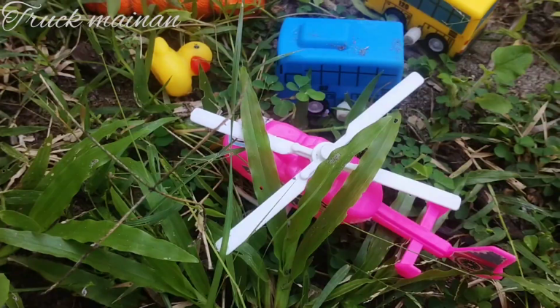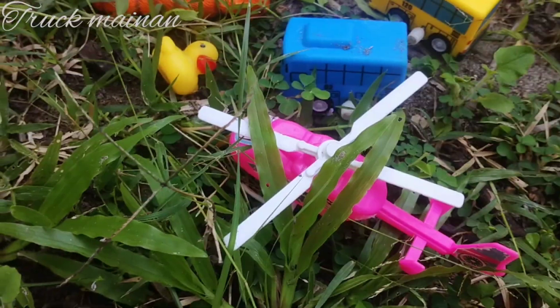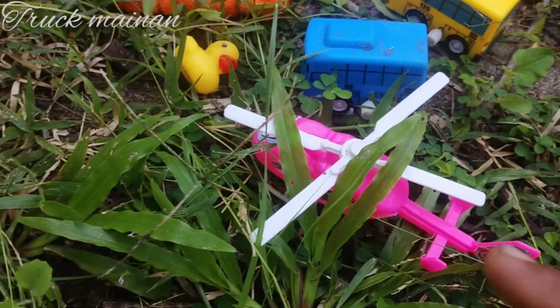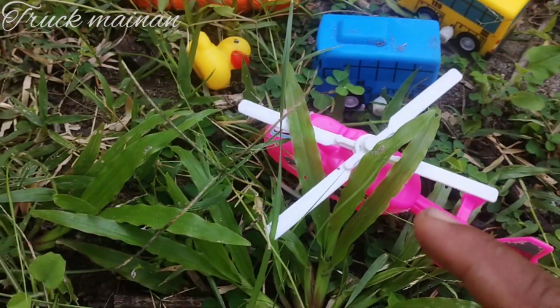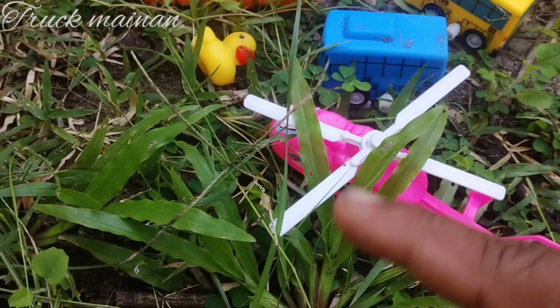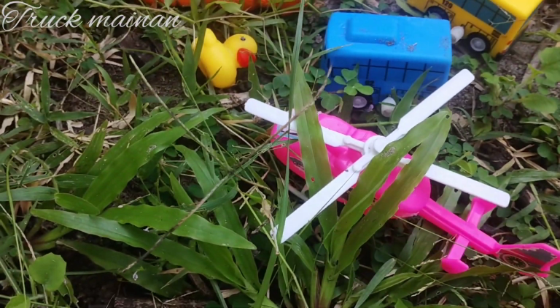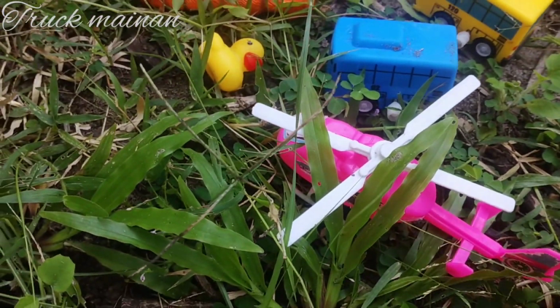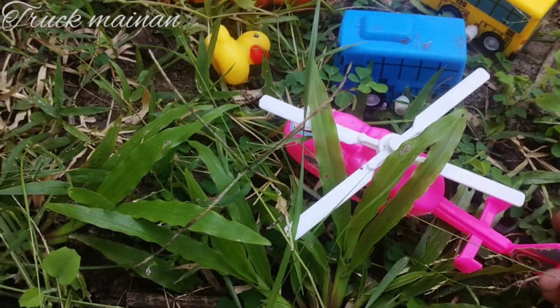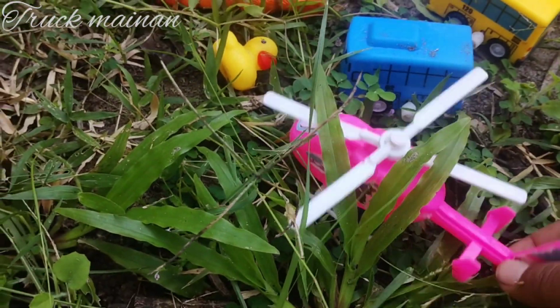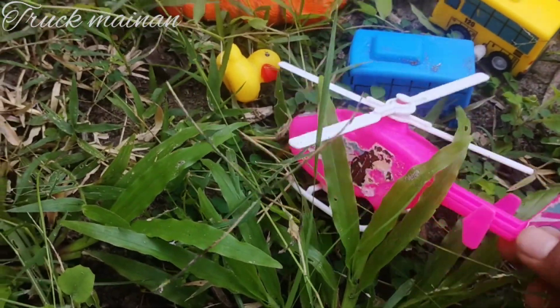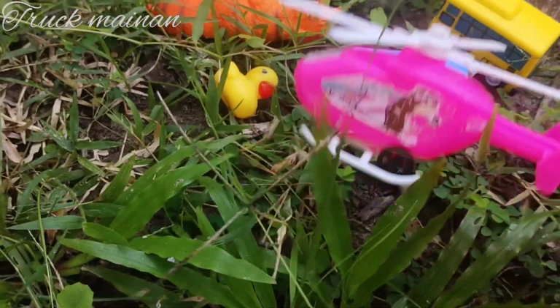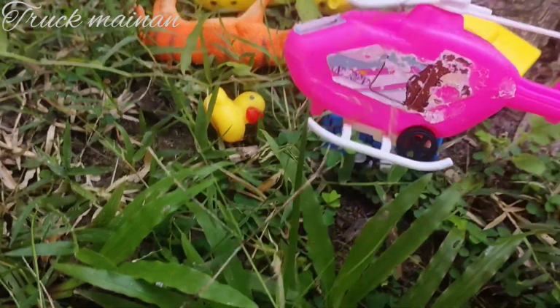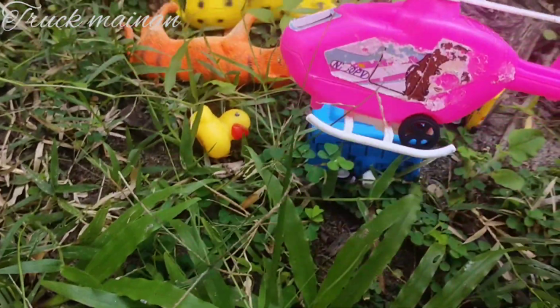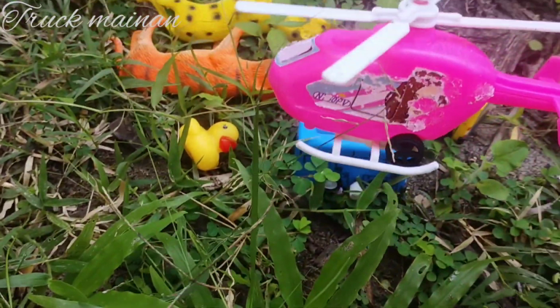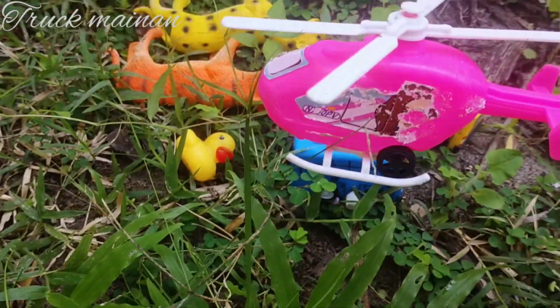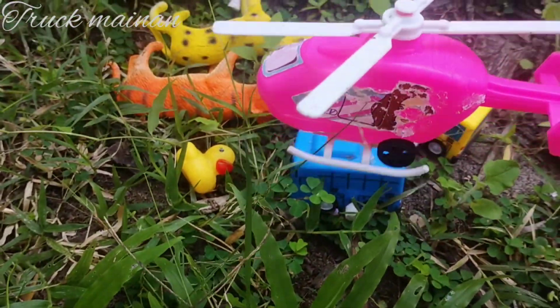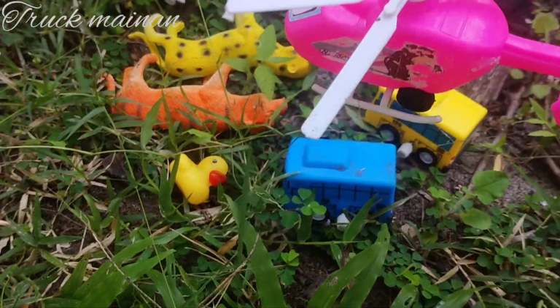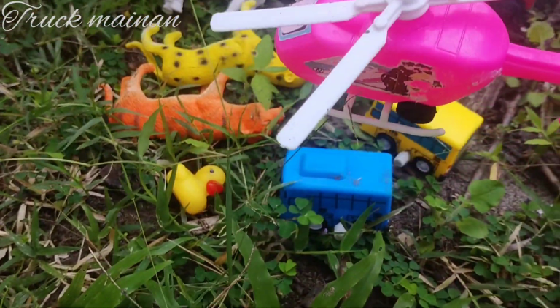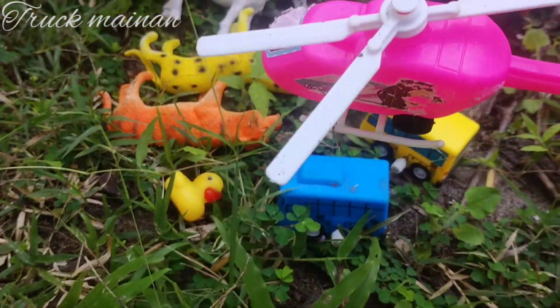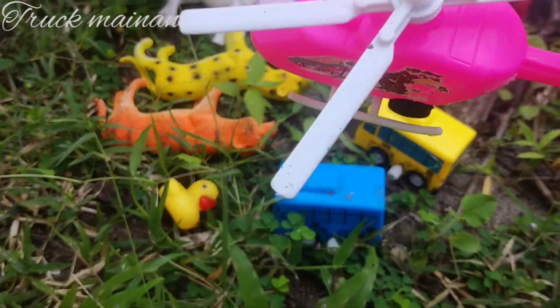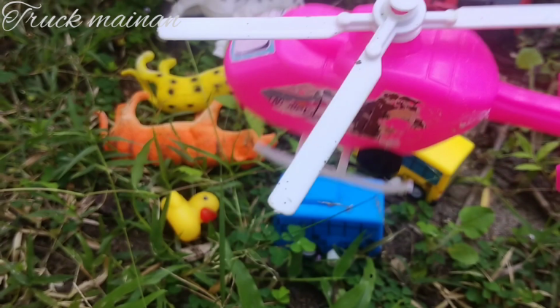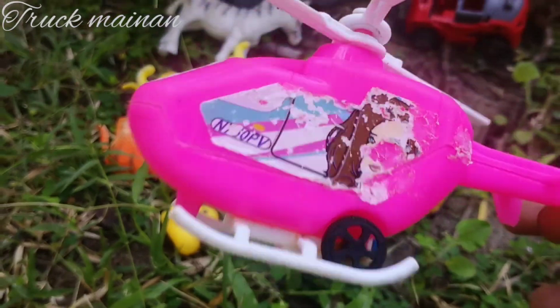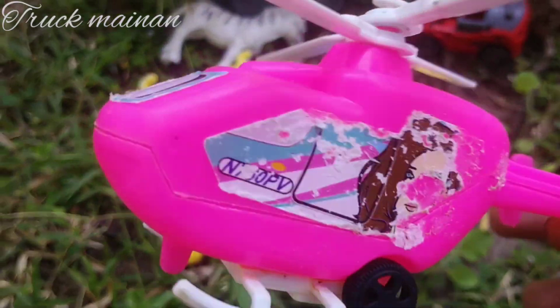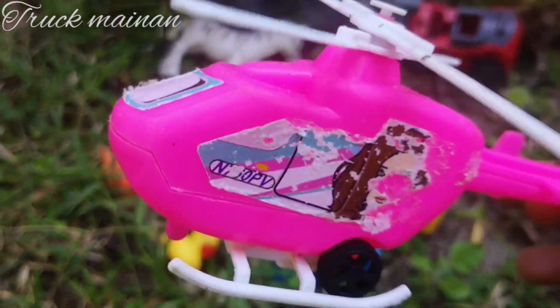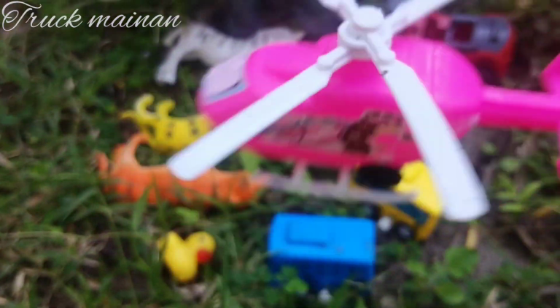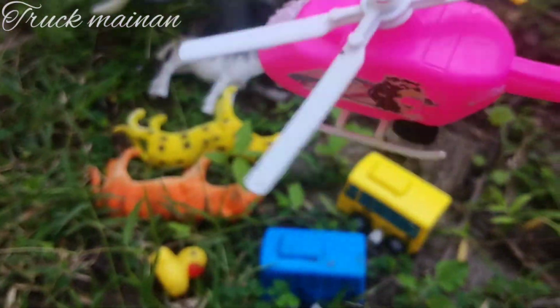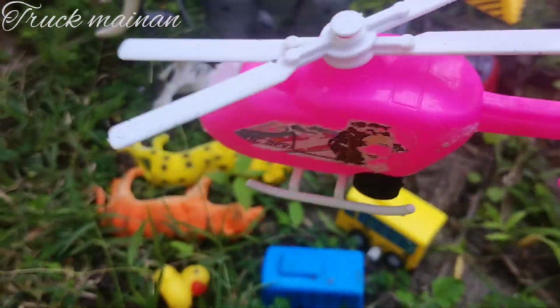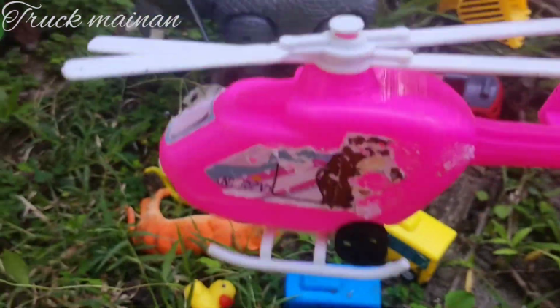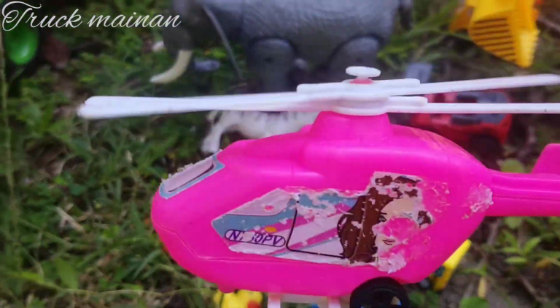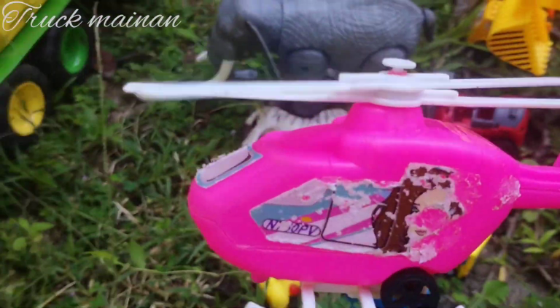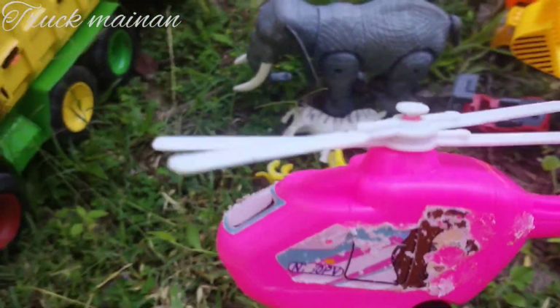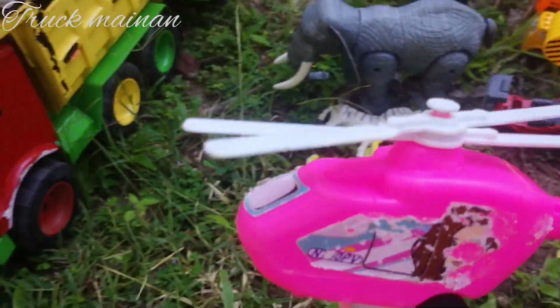Wow, lihat, teman-teman. Ini ada helikopter. Warna pink.